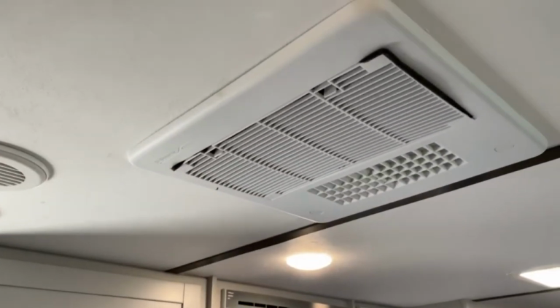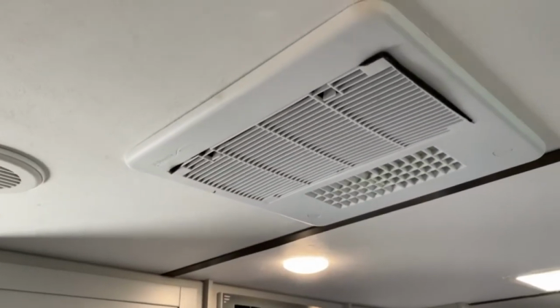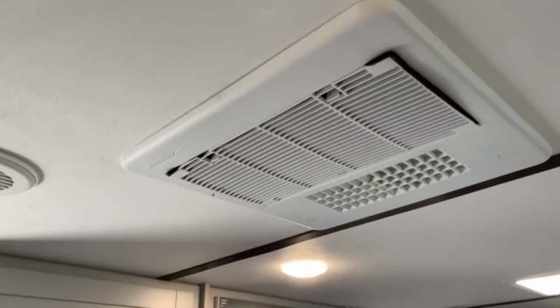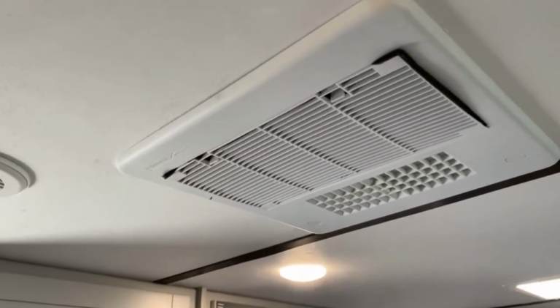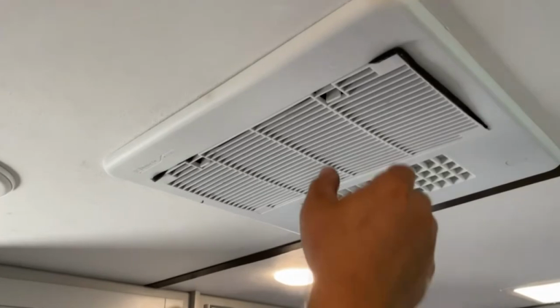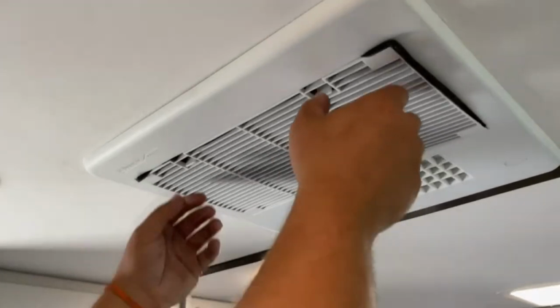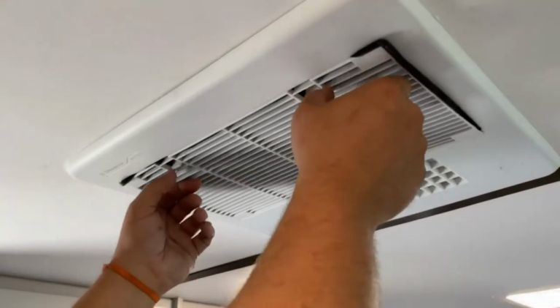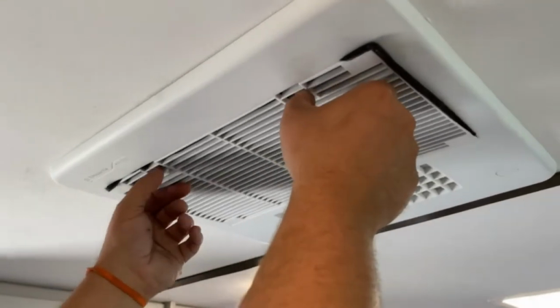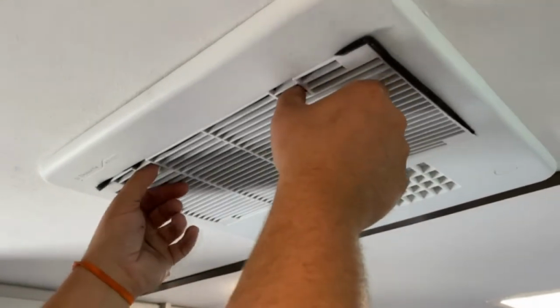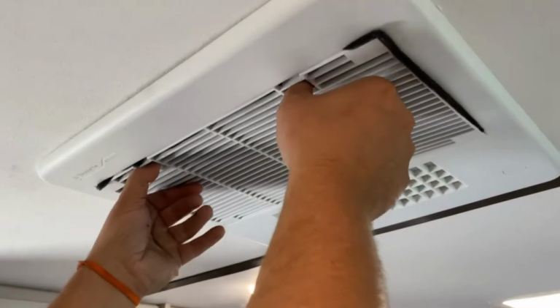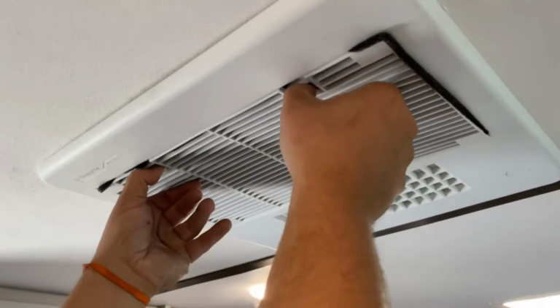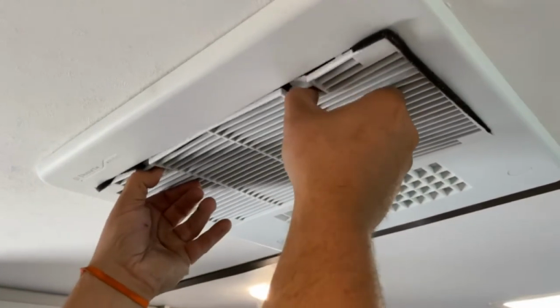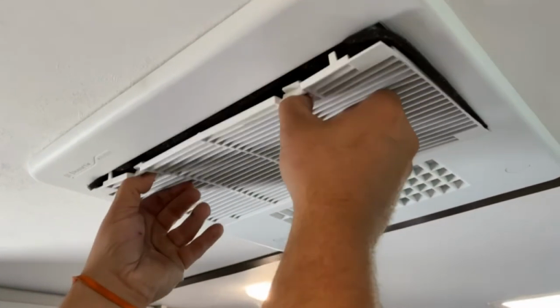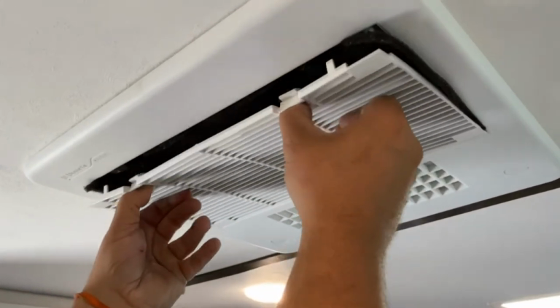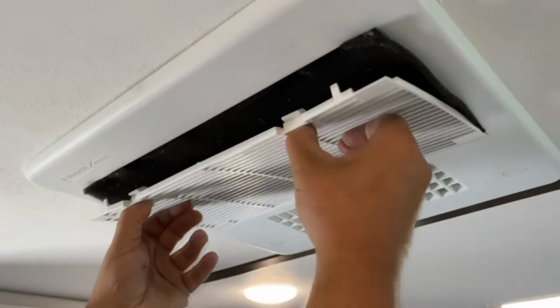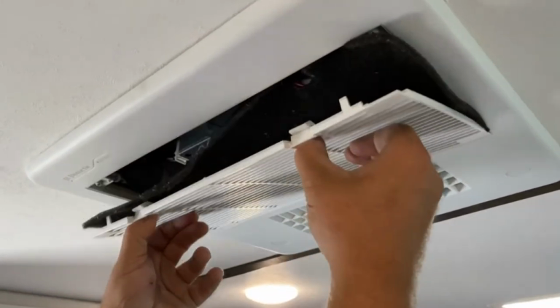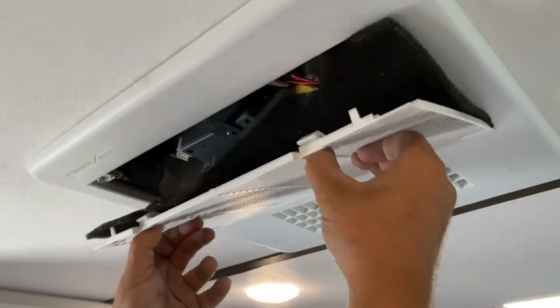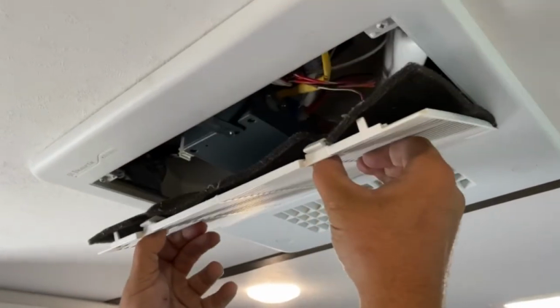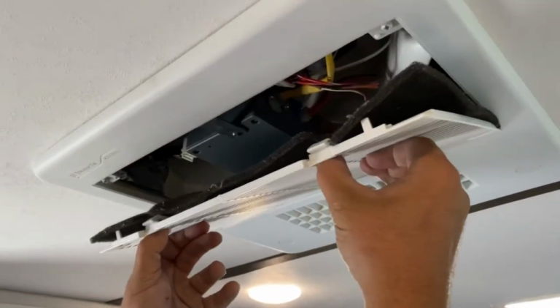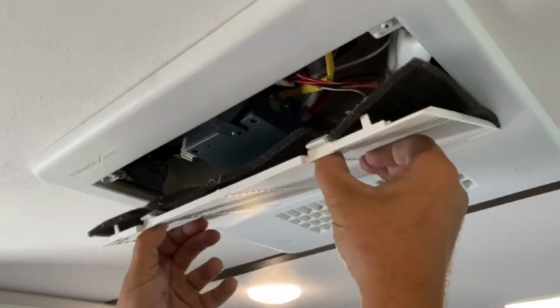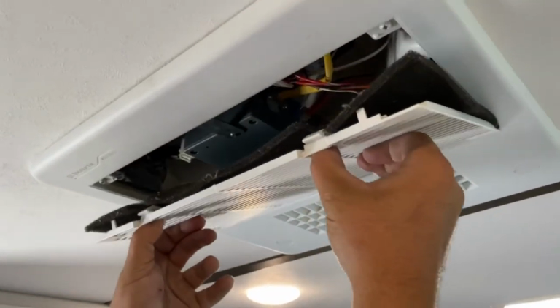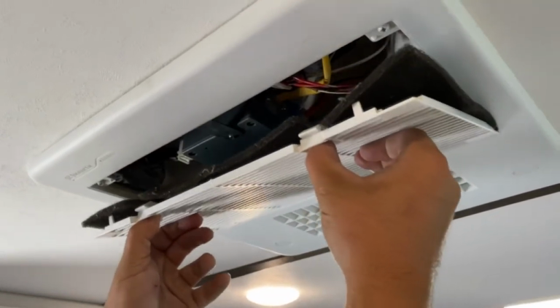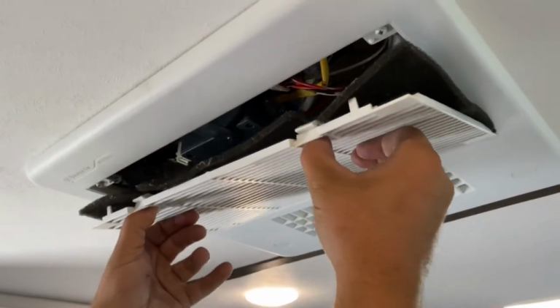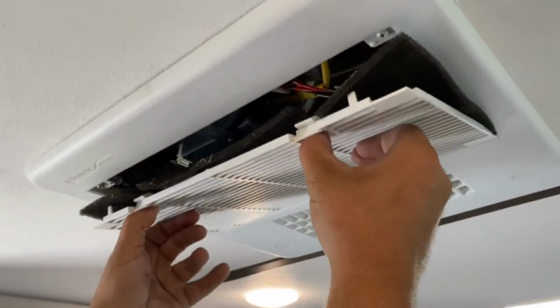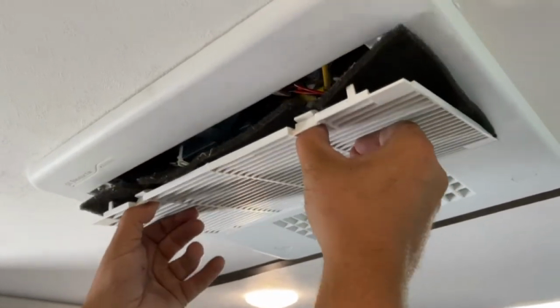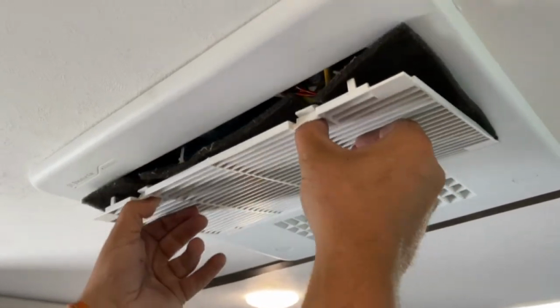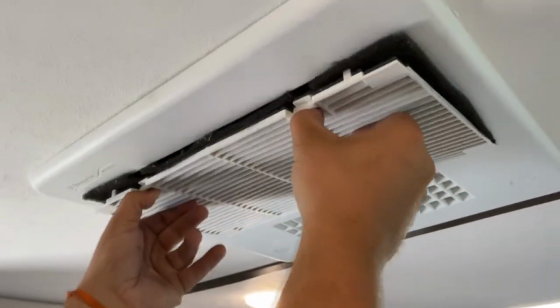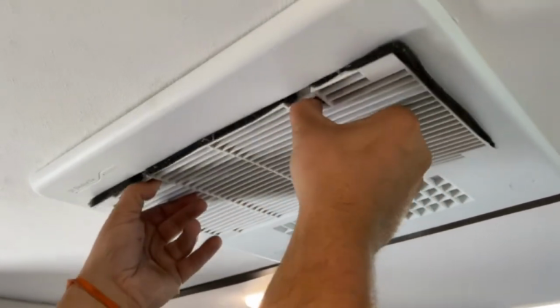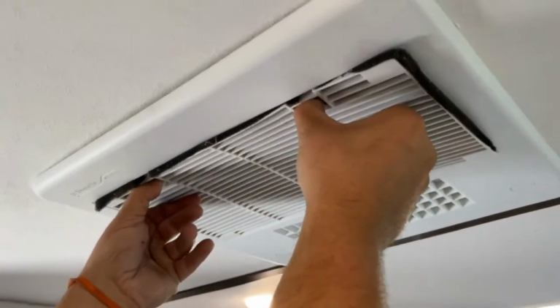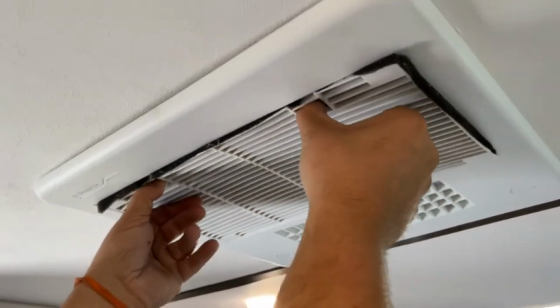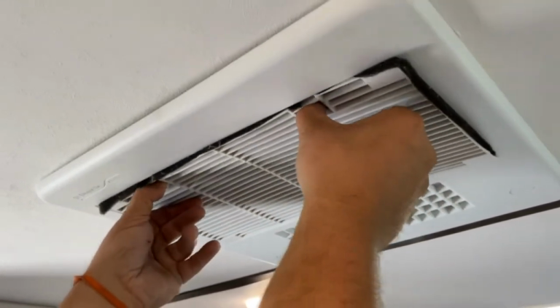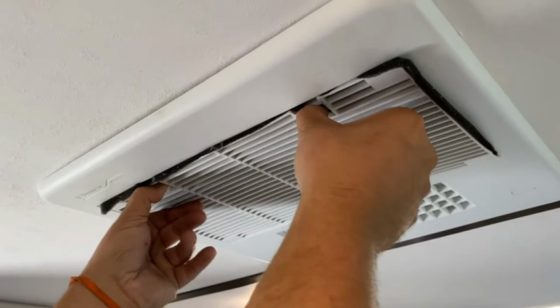On your AC filter, you just want to take it out, bring it out, put it through the water, put it back in. It is washable.